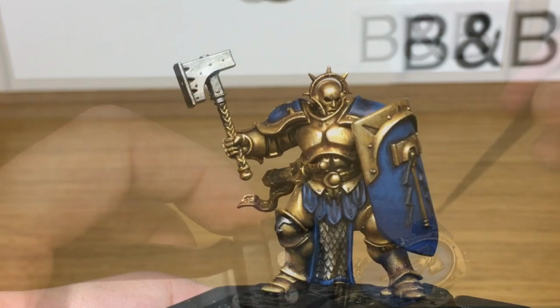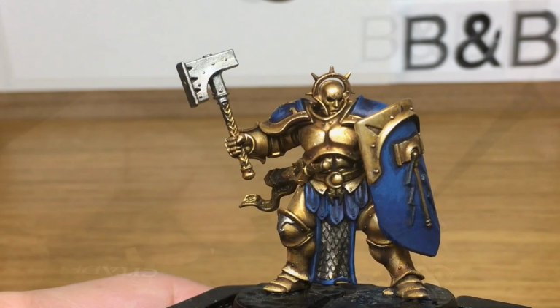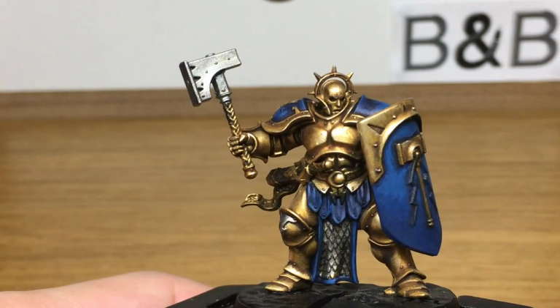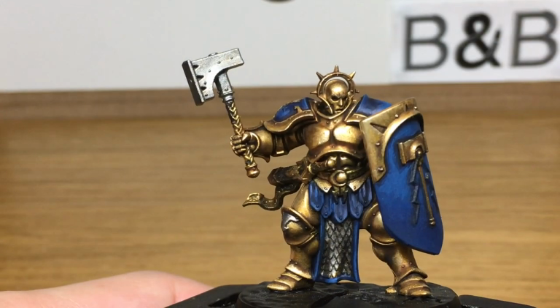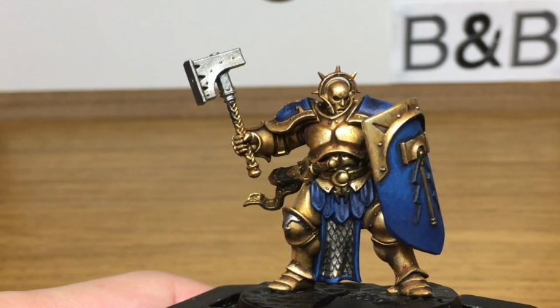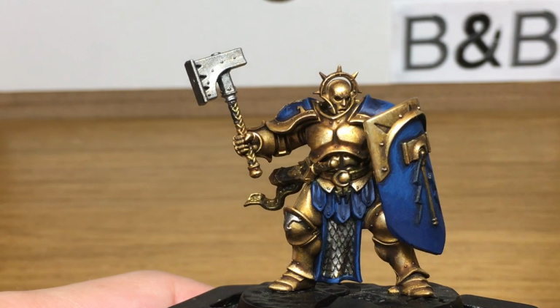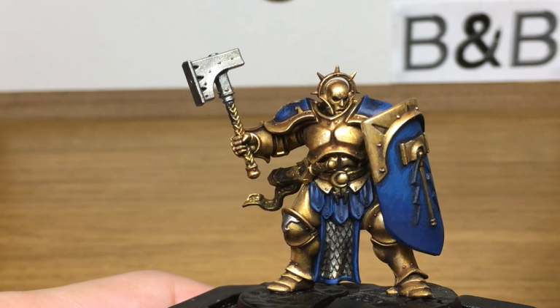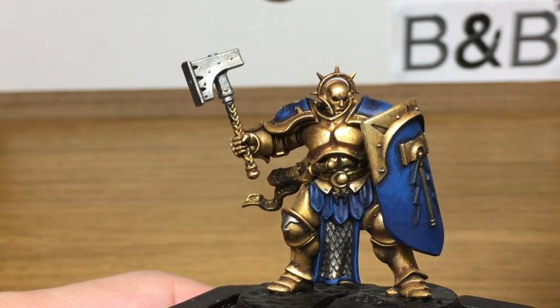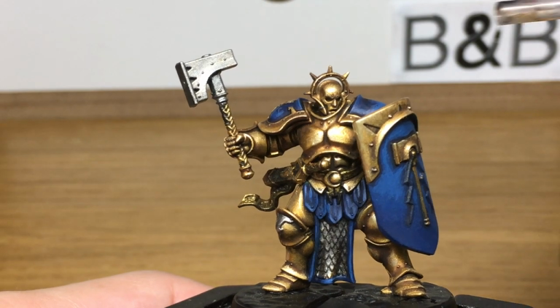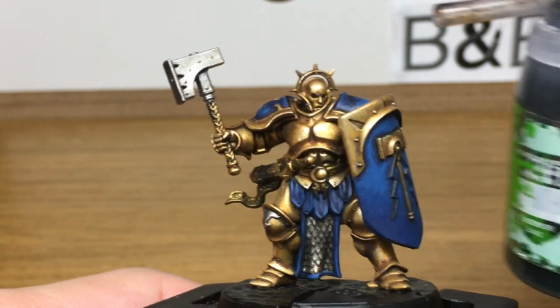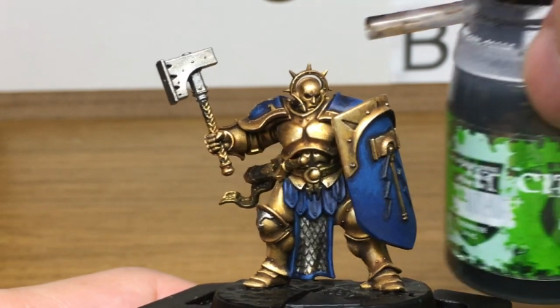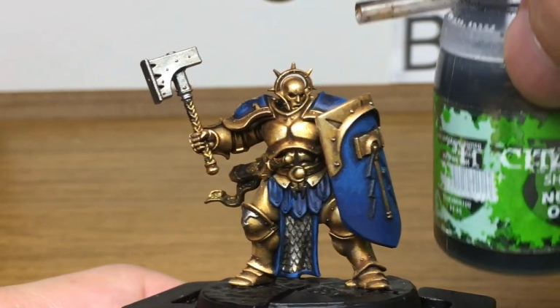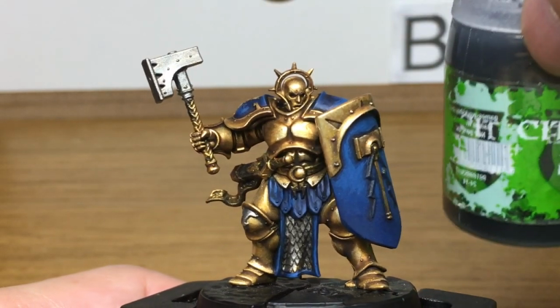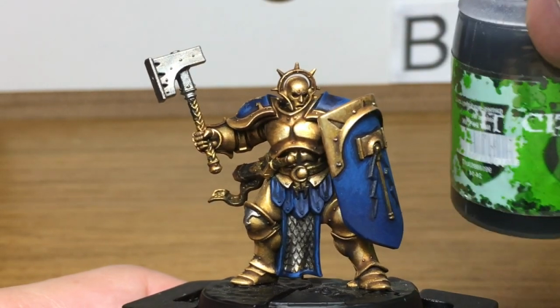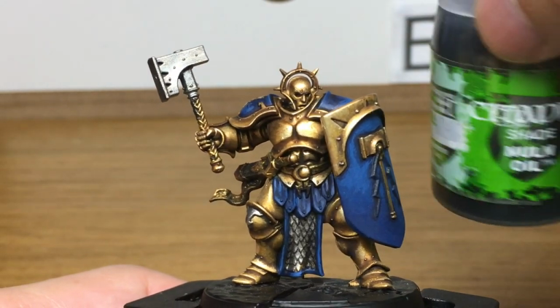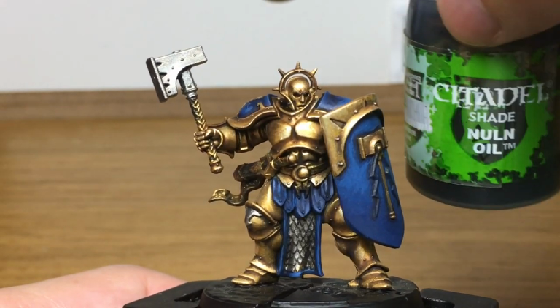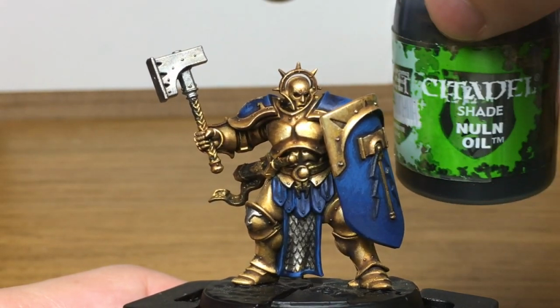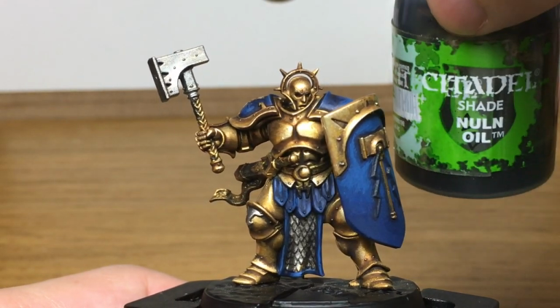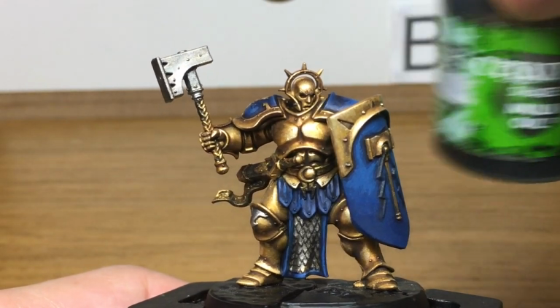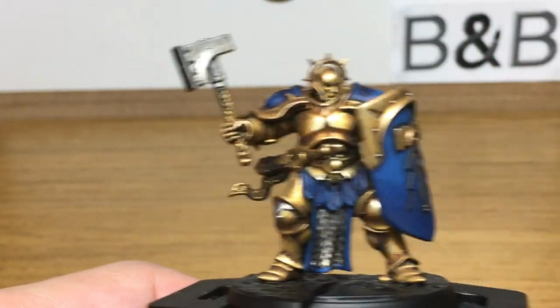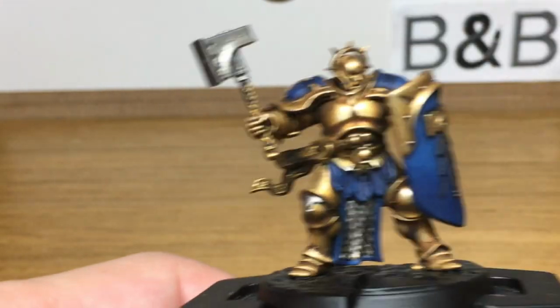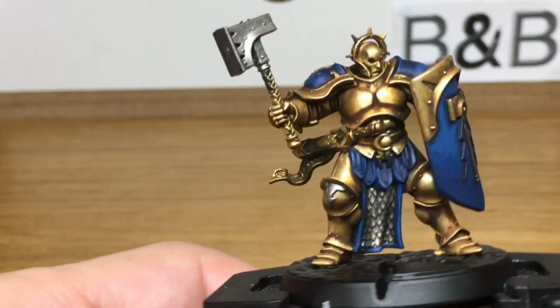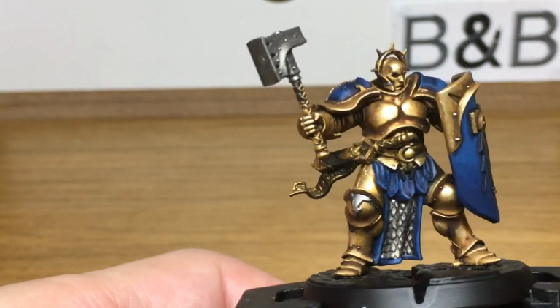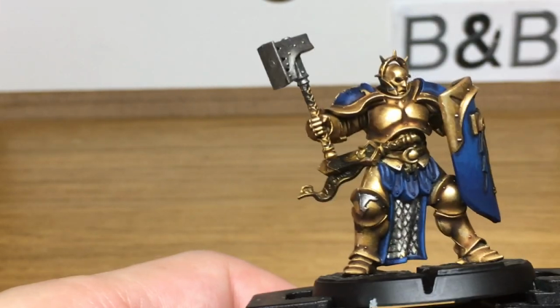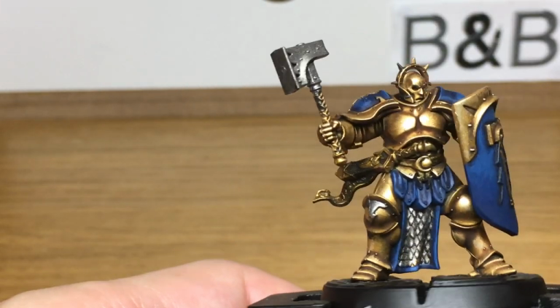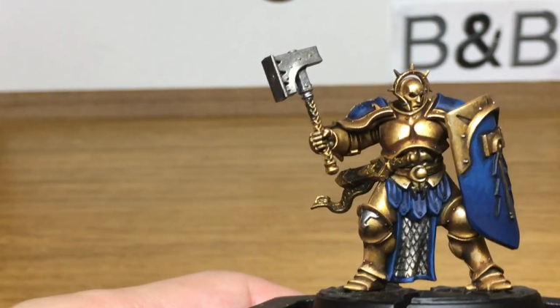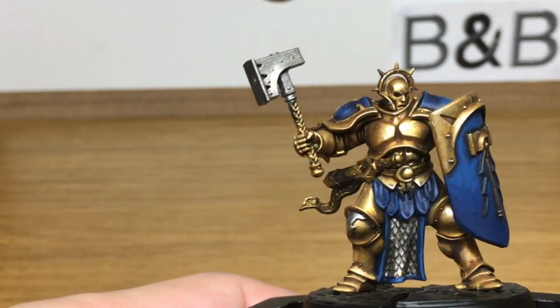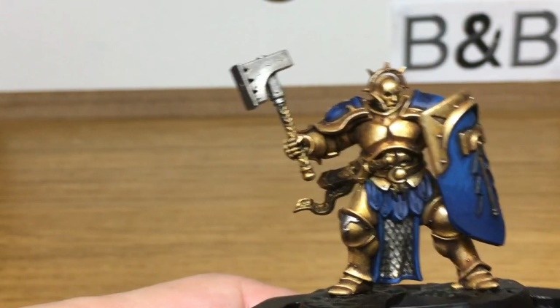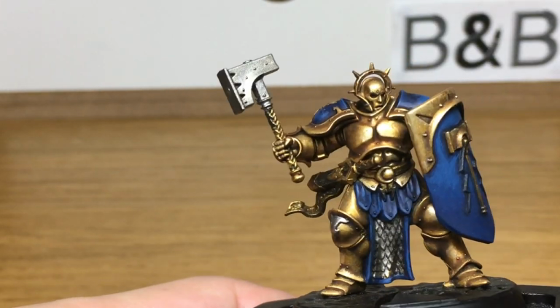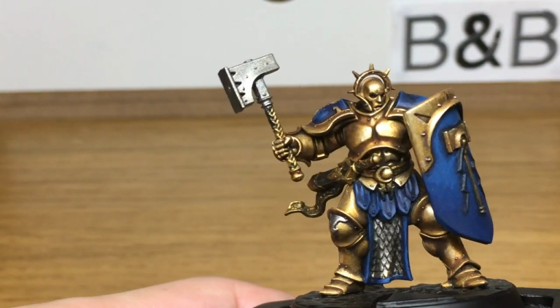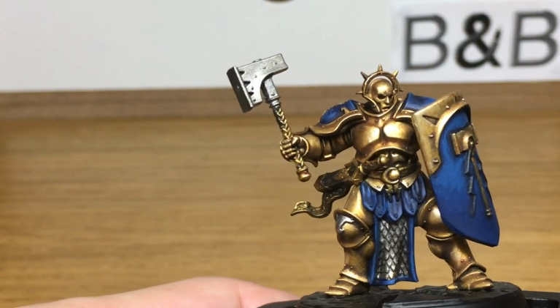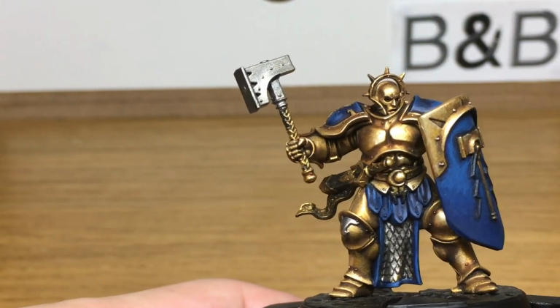Now I'm just going to use a little bit of Citadel Nuln Oil to do all the Lead Belcher parts.